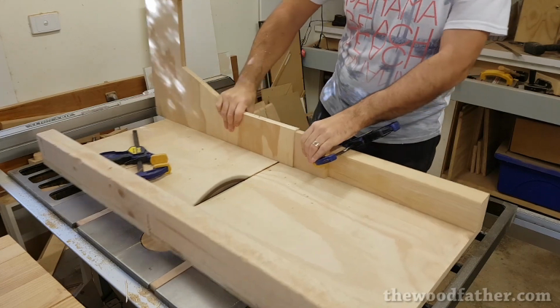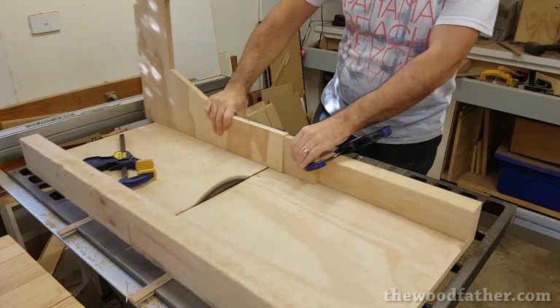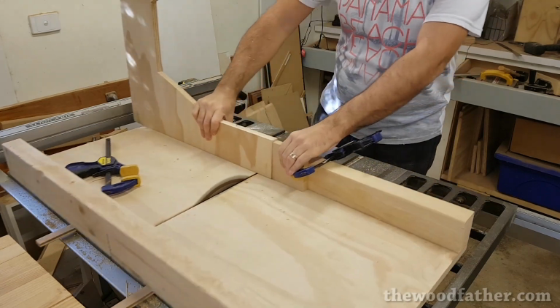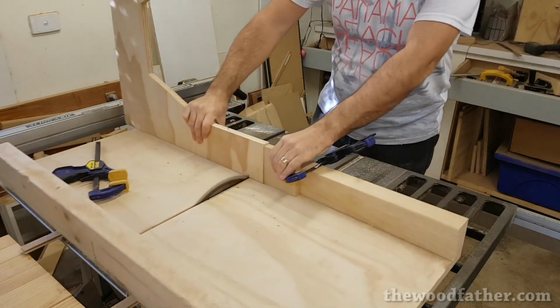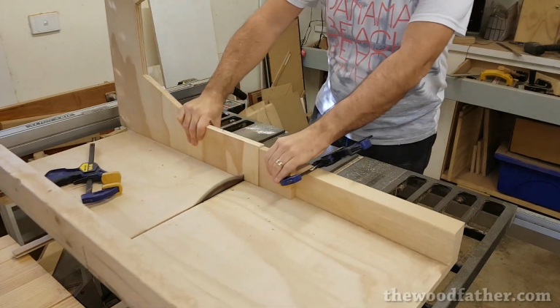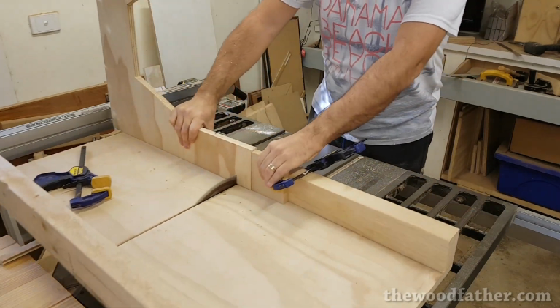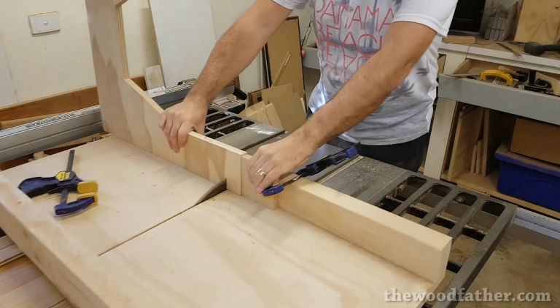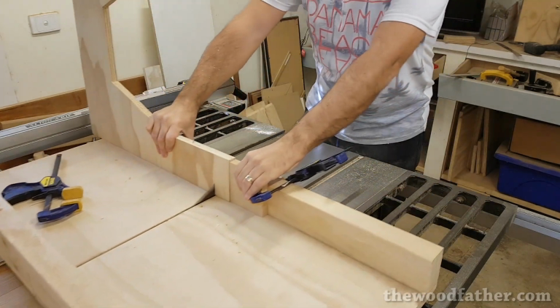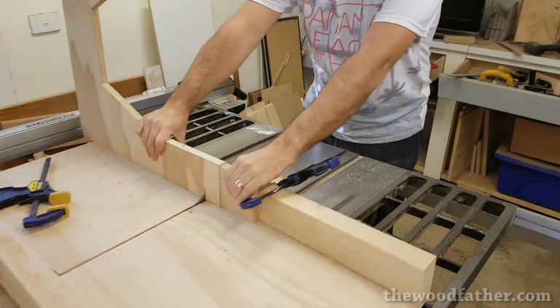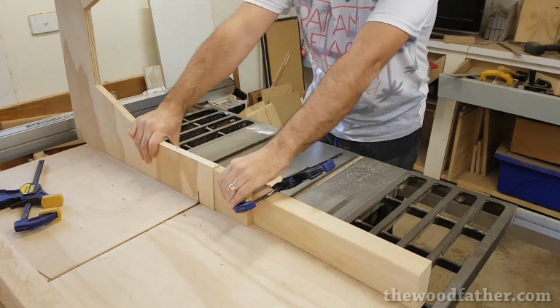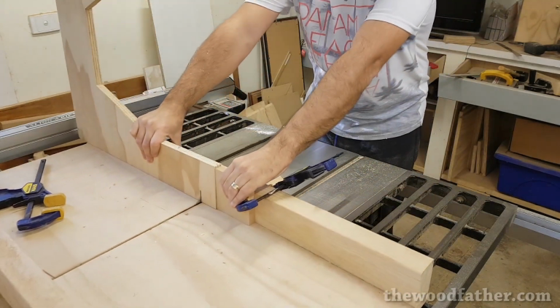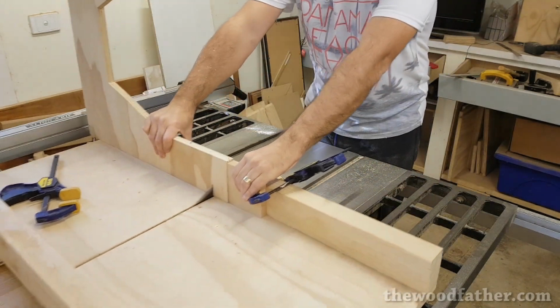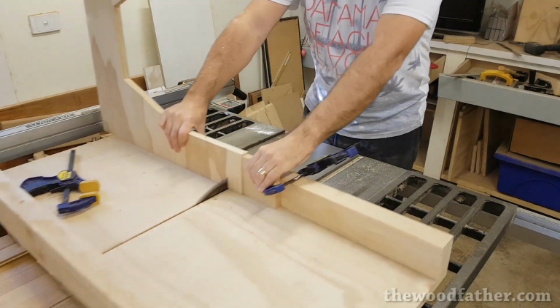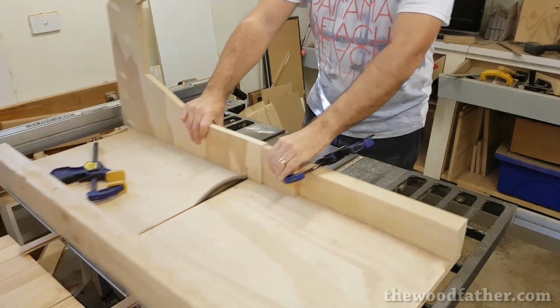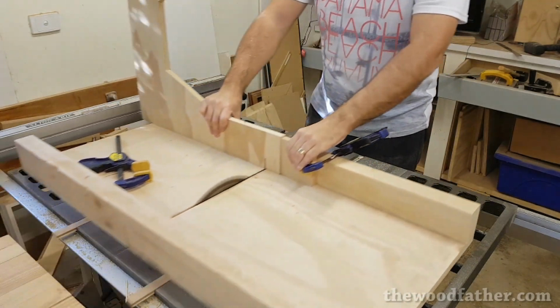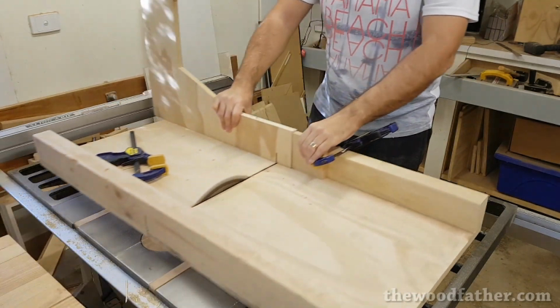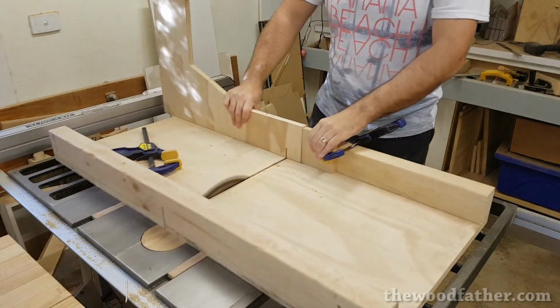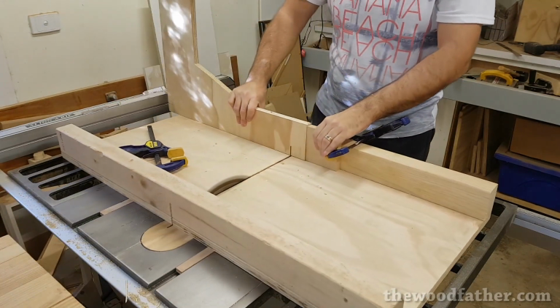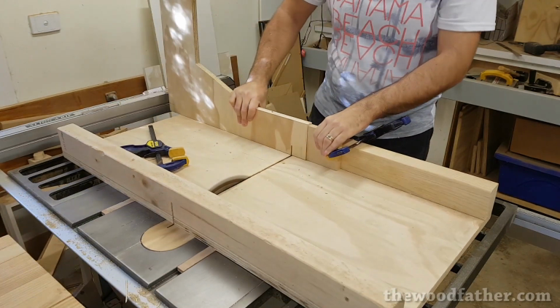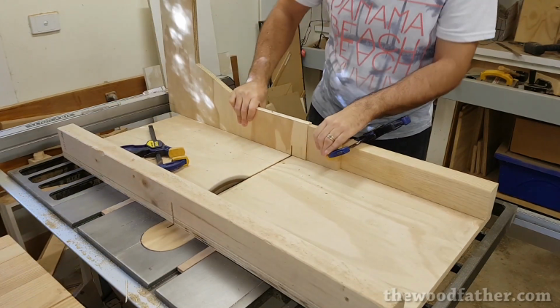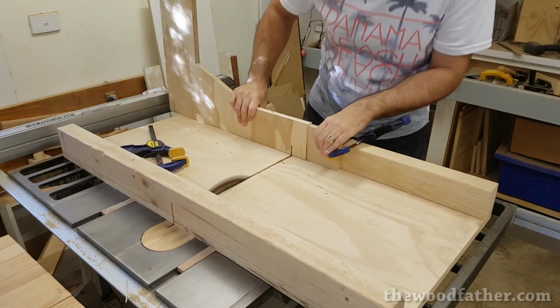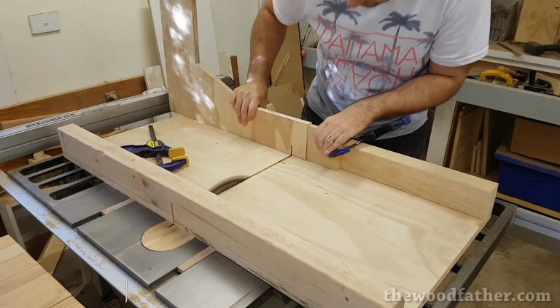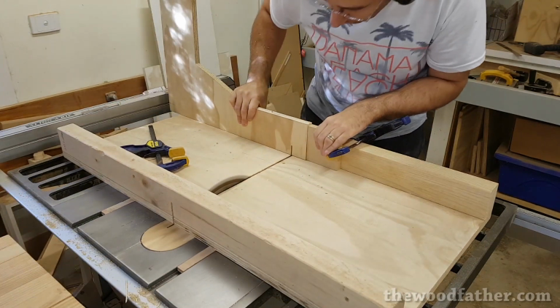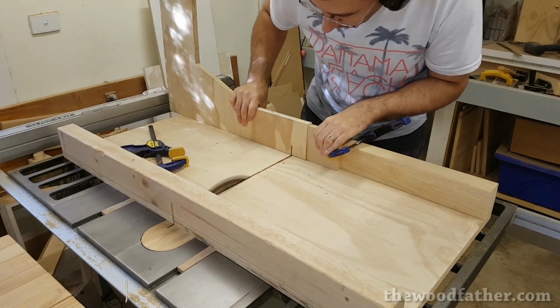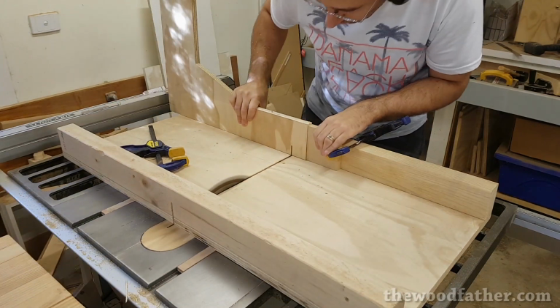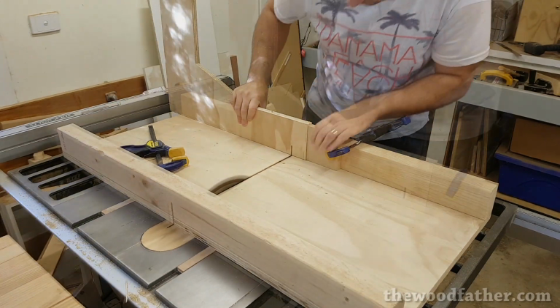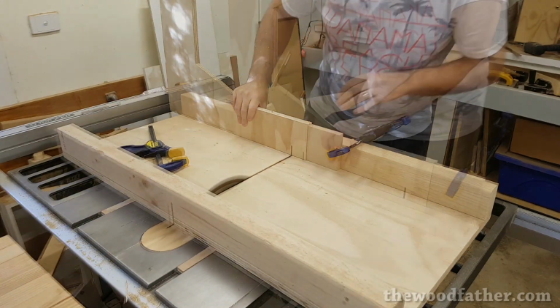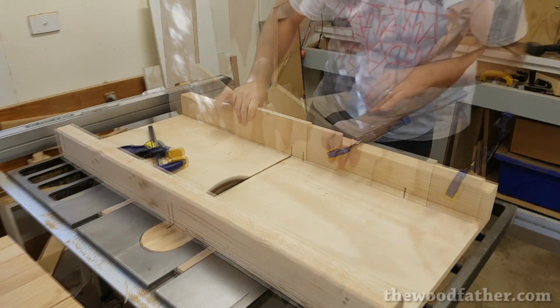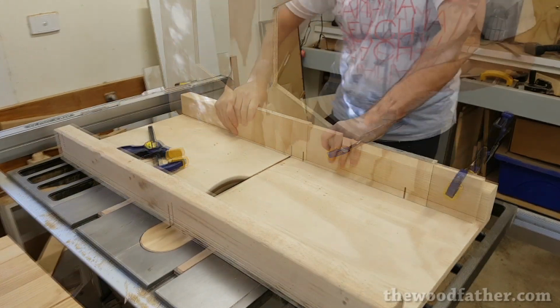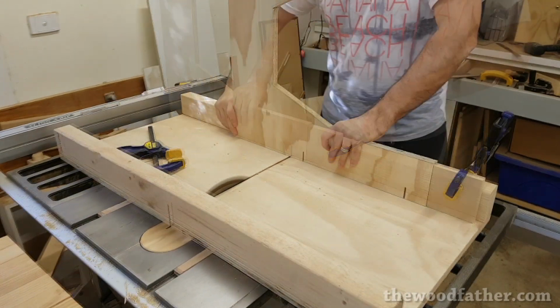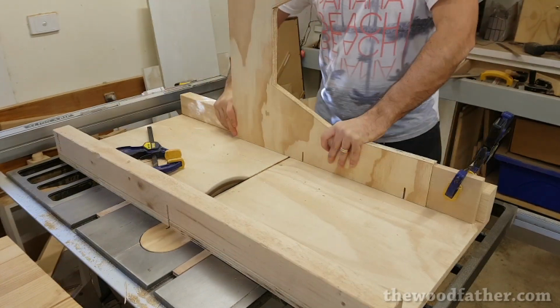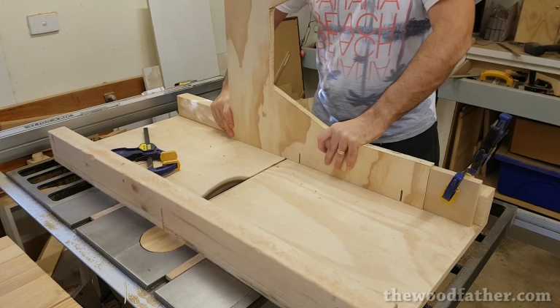Some of the C-shapes require notches cut in them to accept the frame, so I nibbled all these out on the table saw.